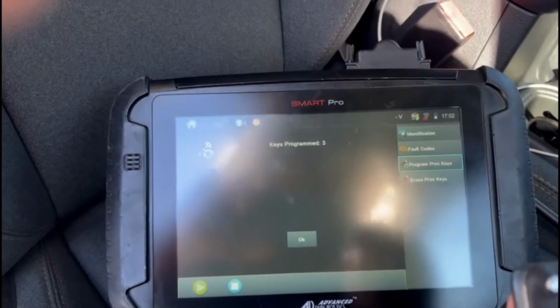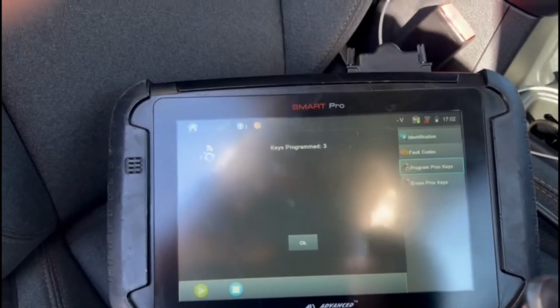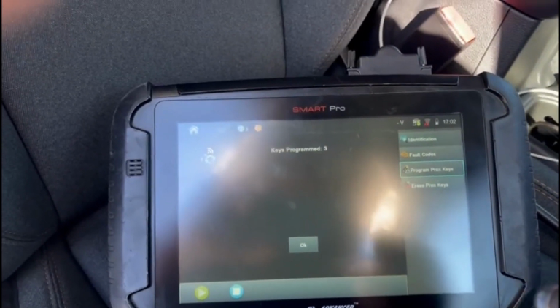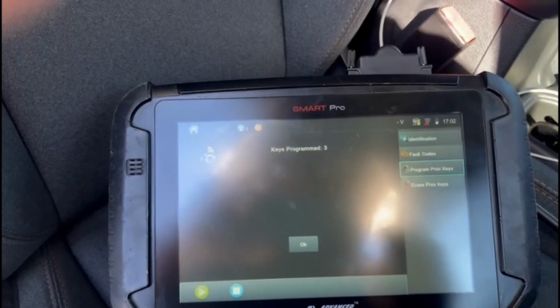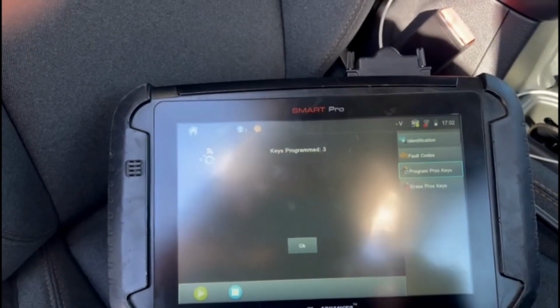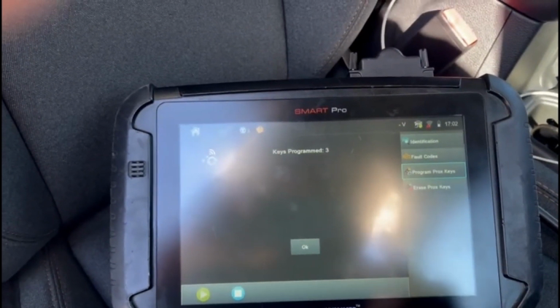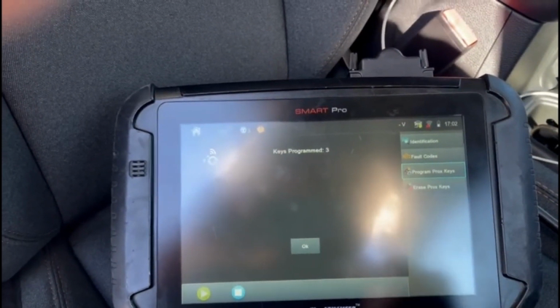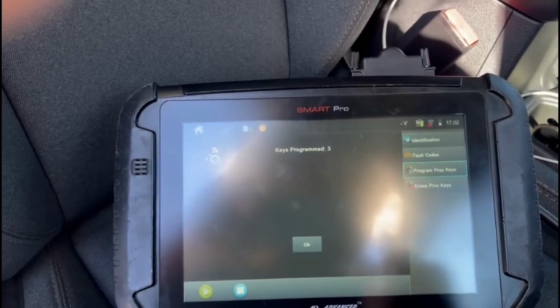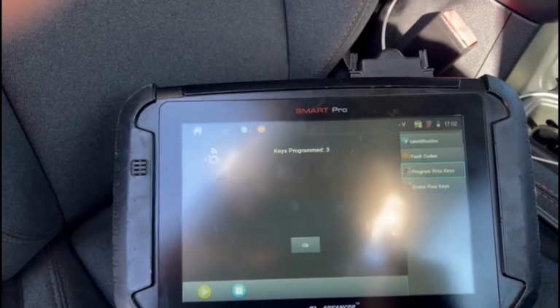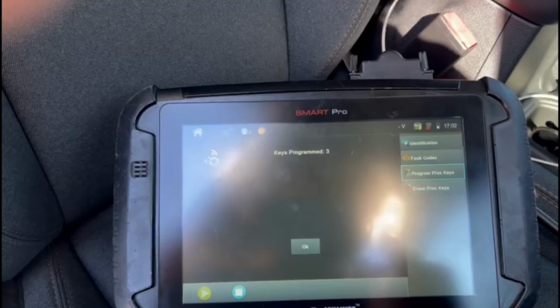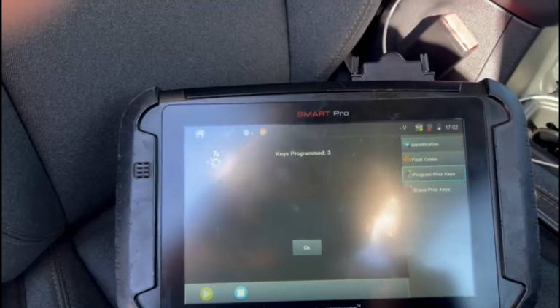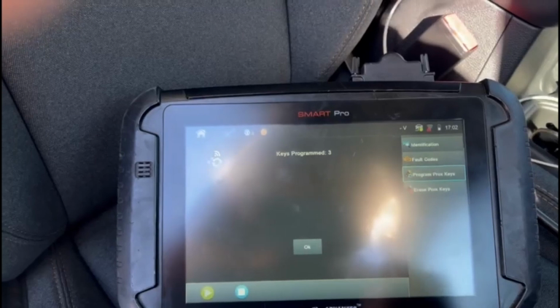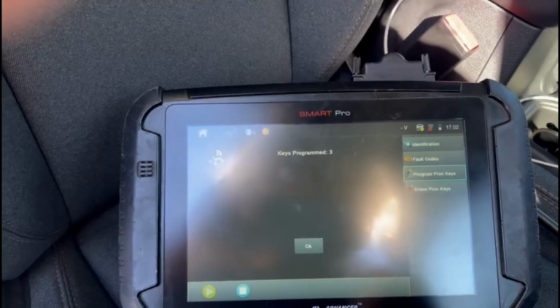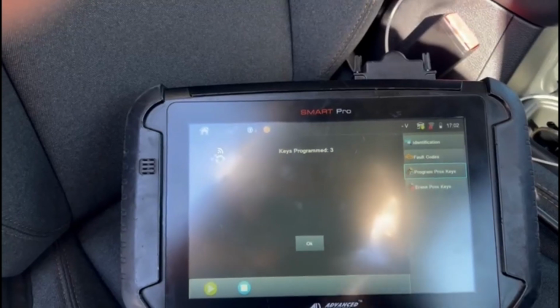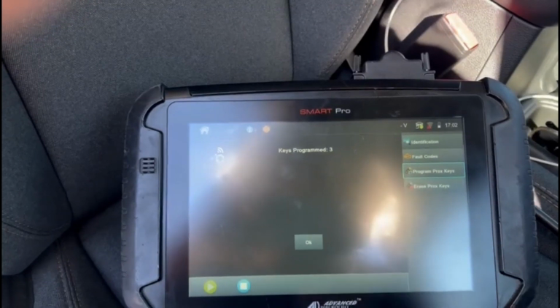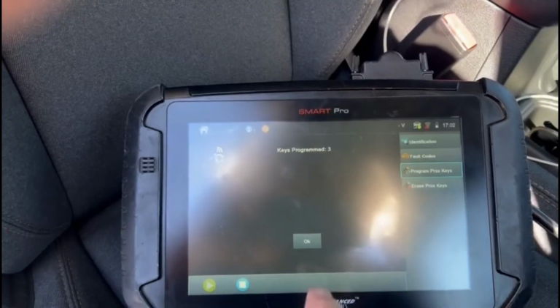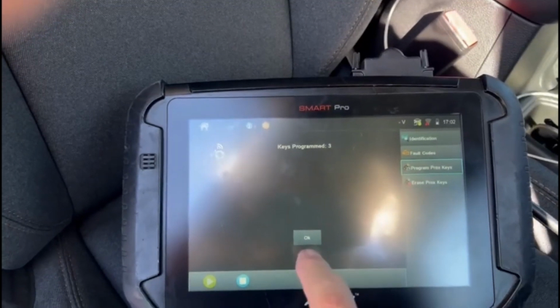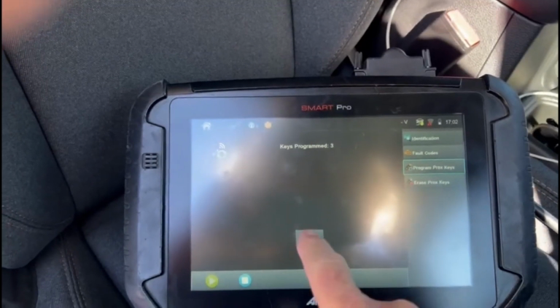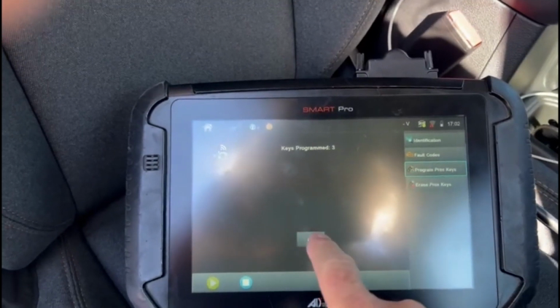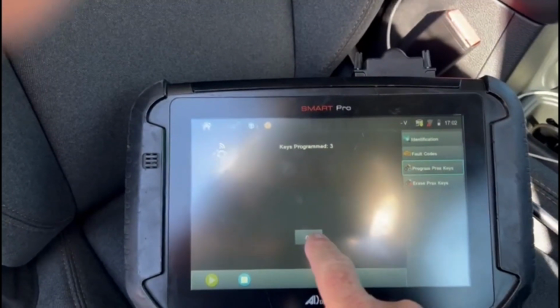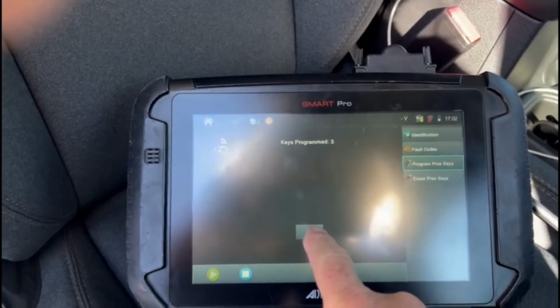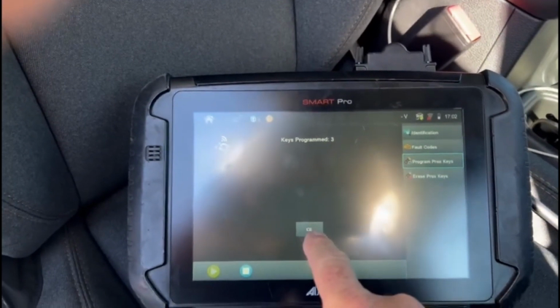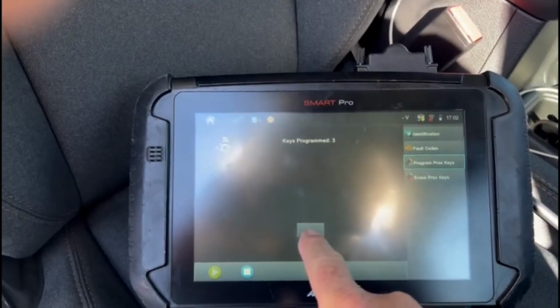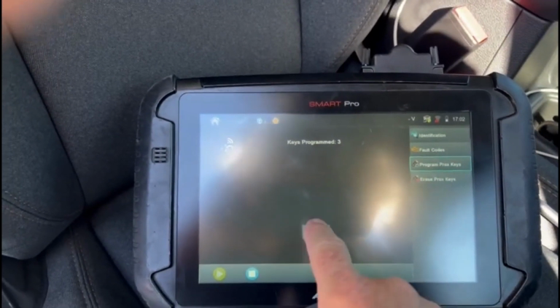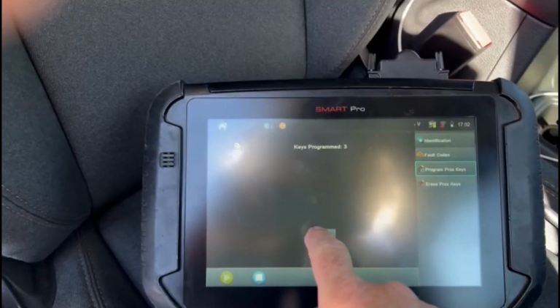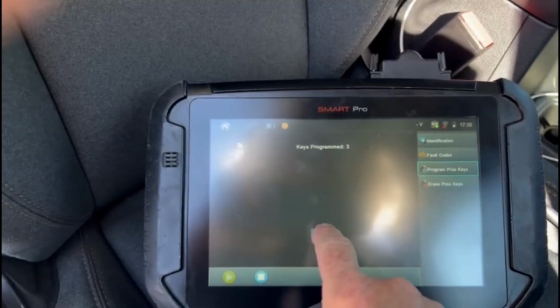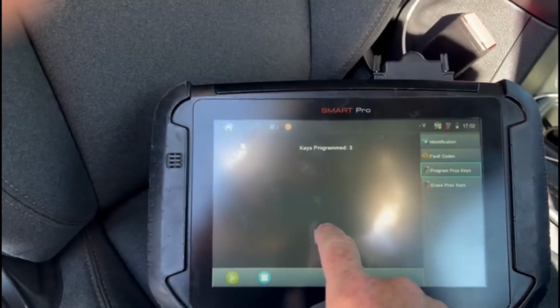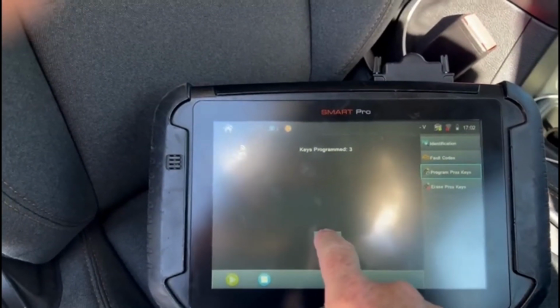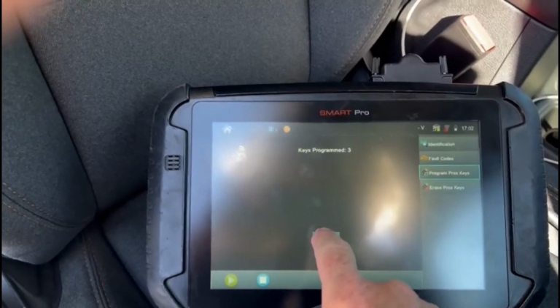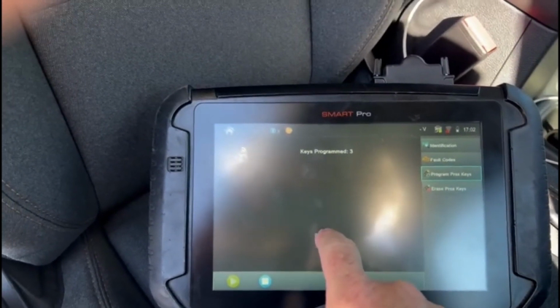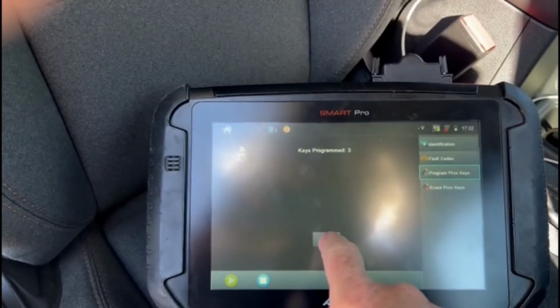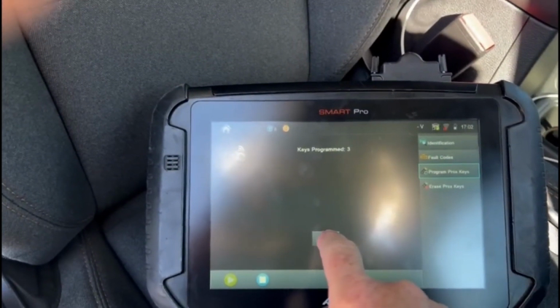It unlocks and locks the vehicle — easy as that. Thank you.